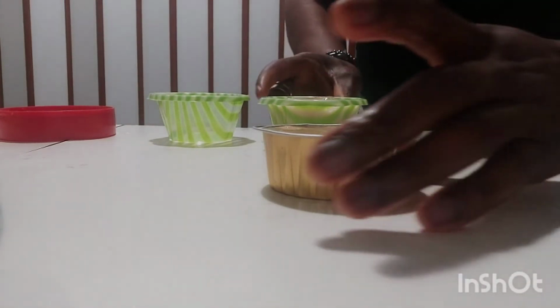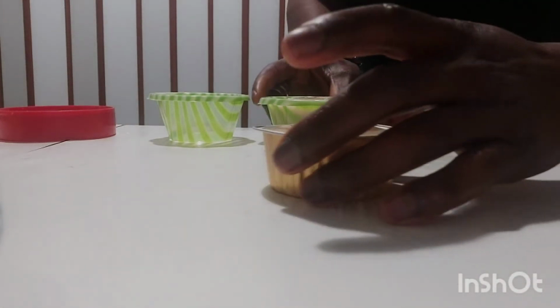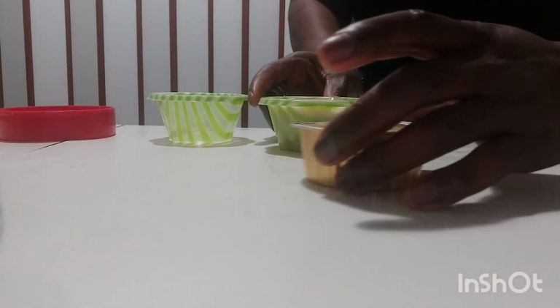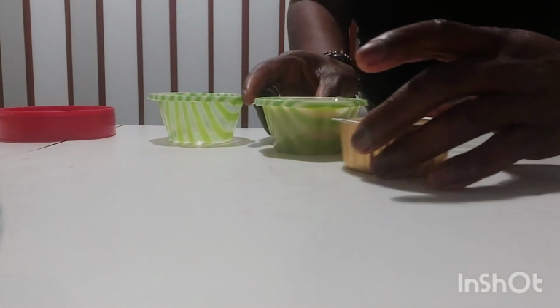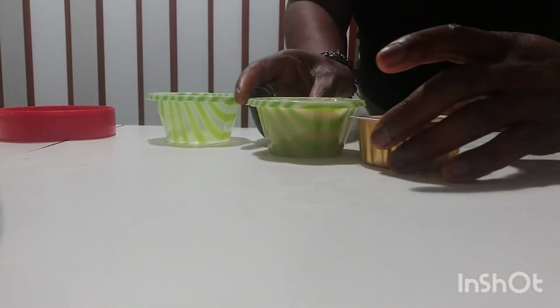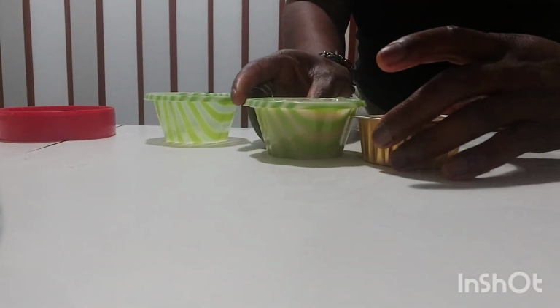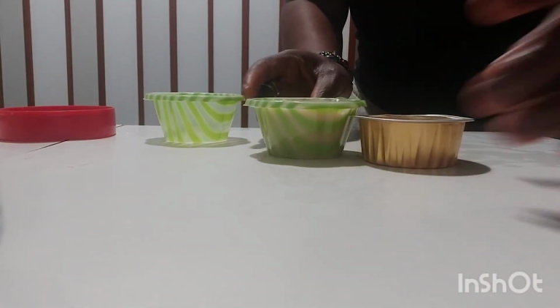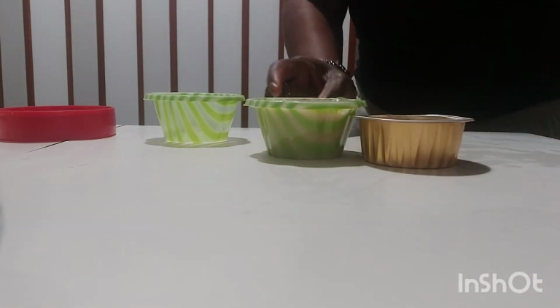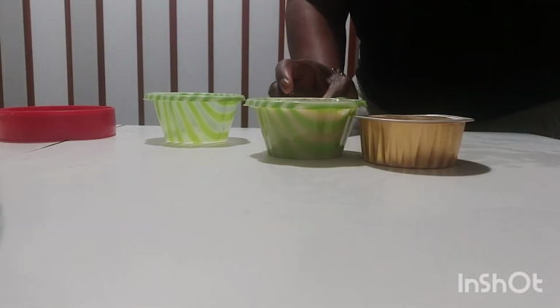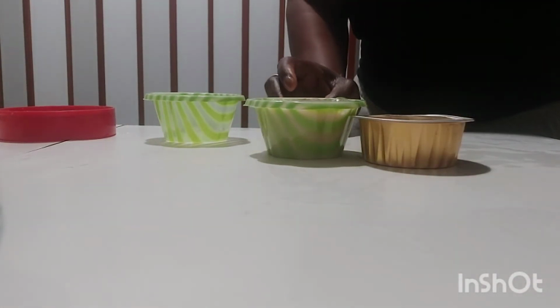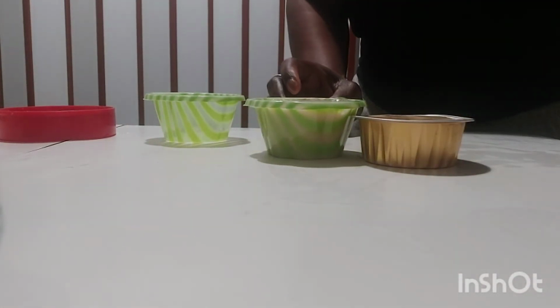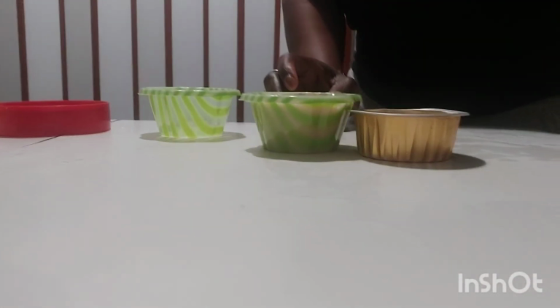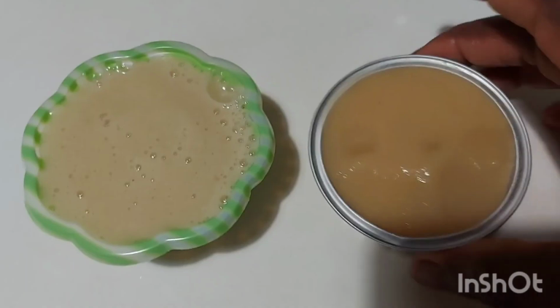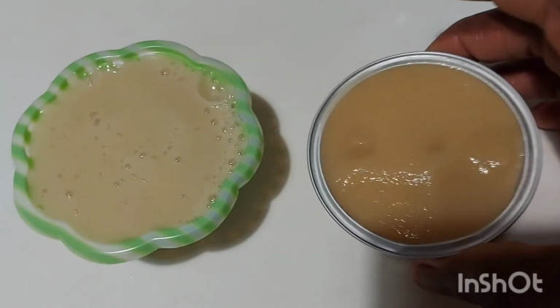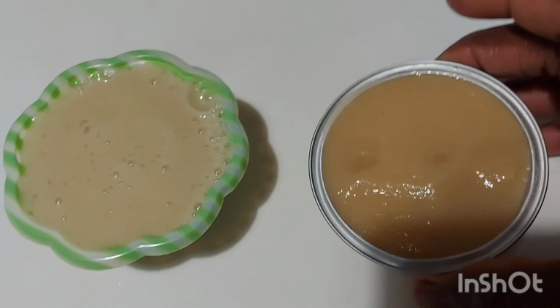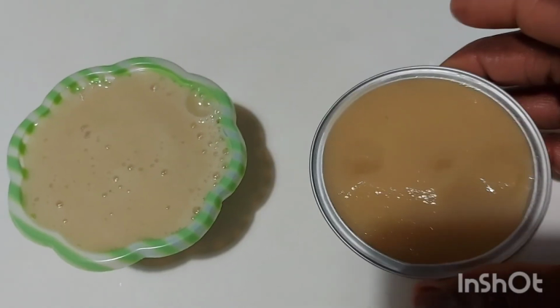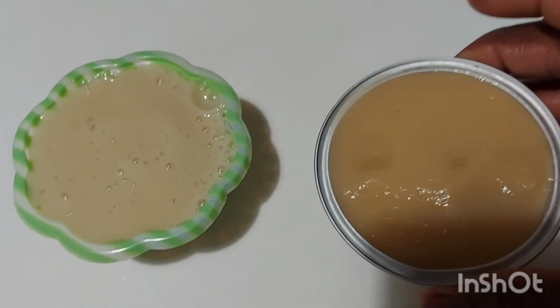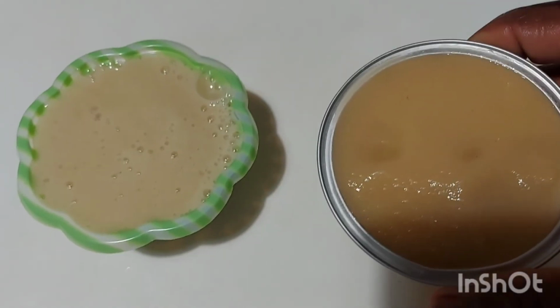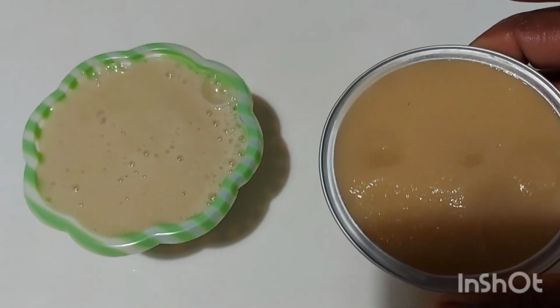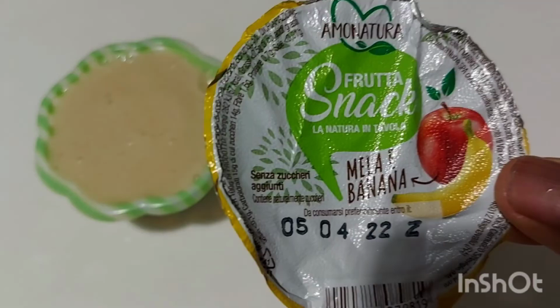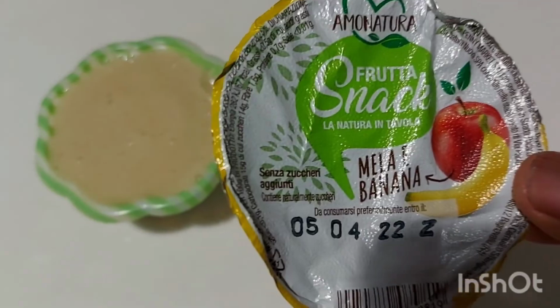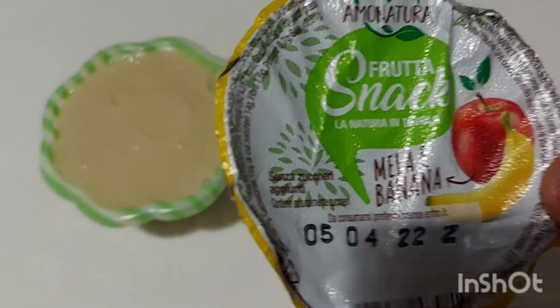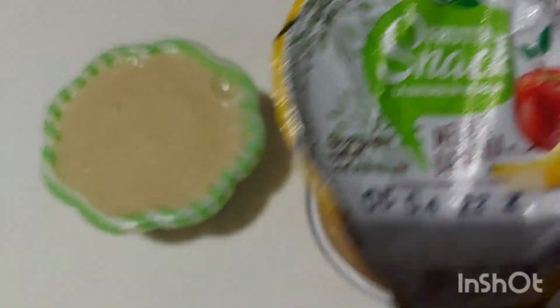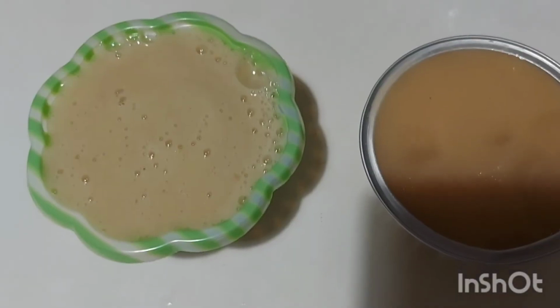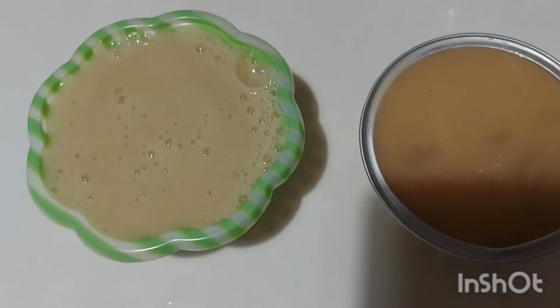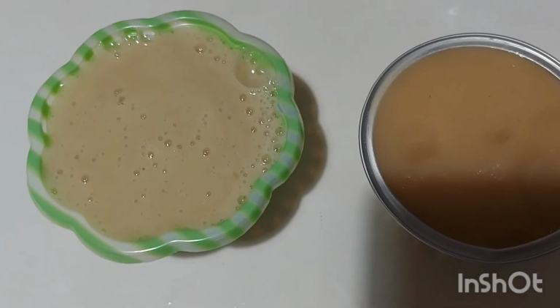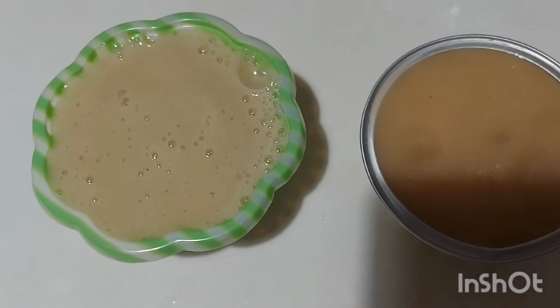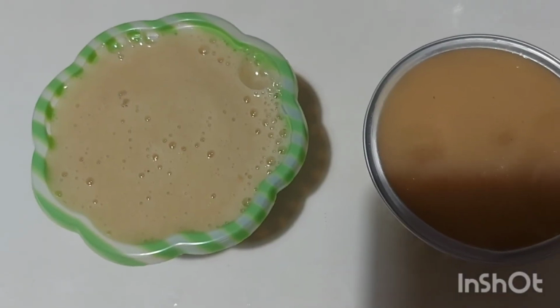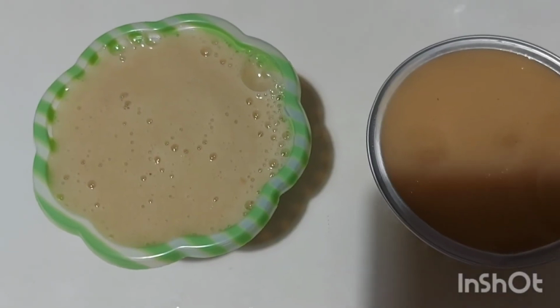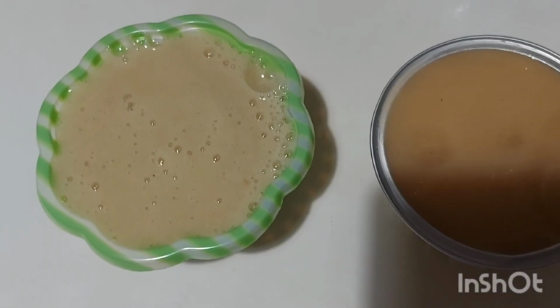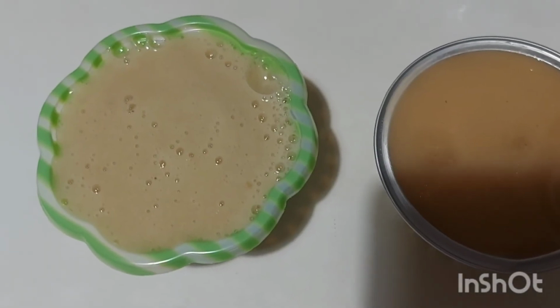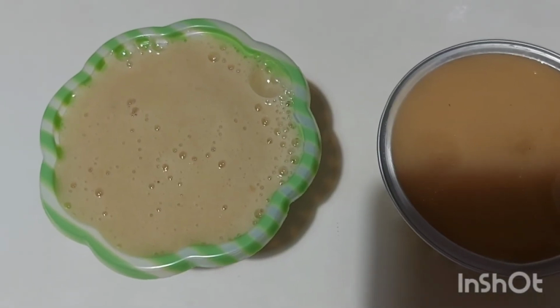So you can see the difference, guys. See over here — this is the apple snack, and it's good for our children.